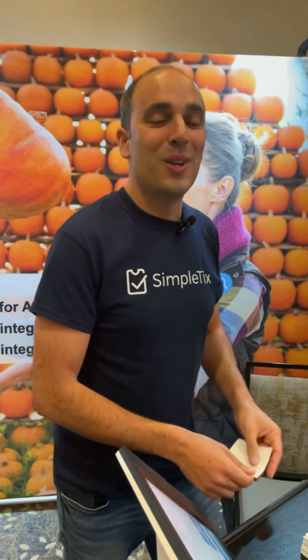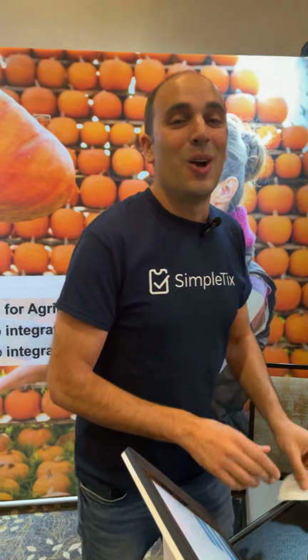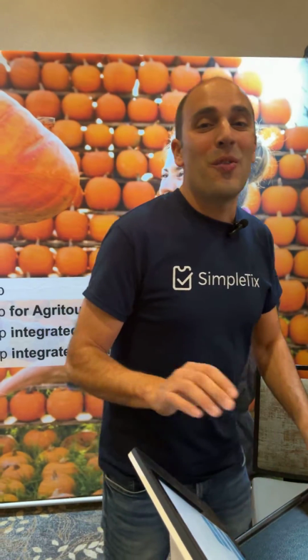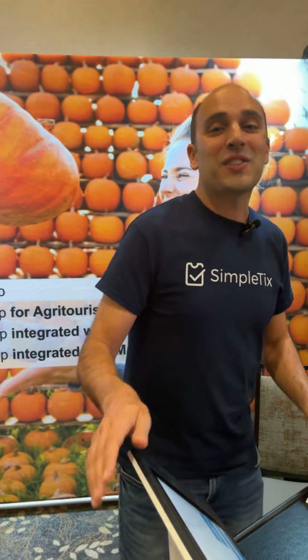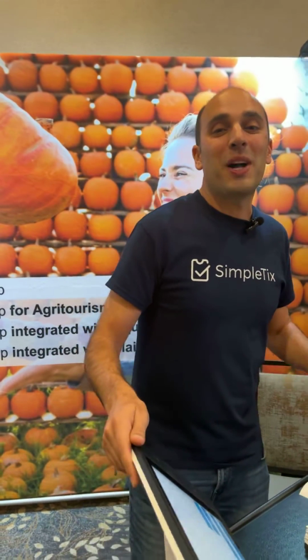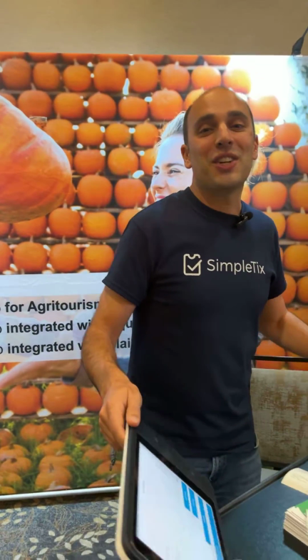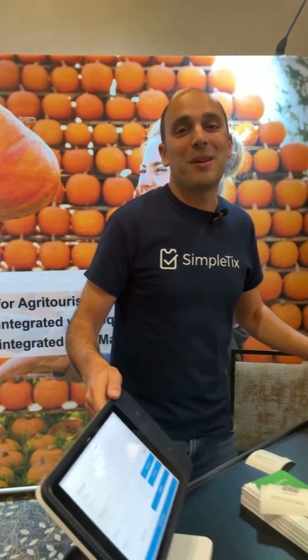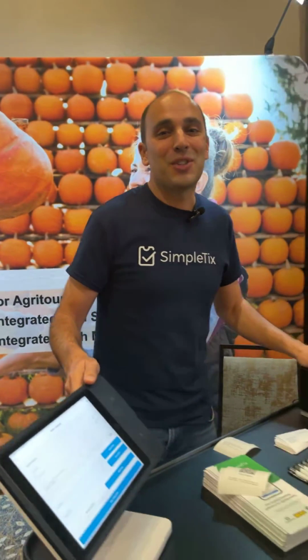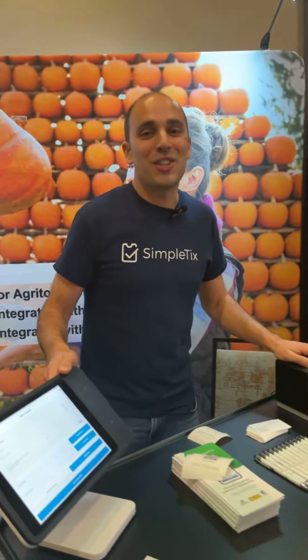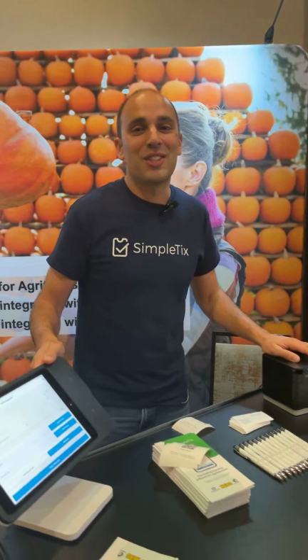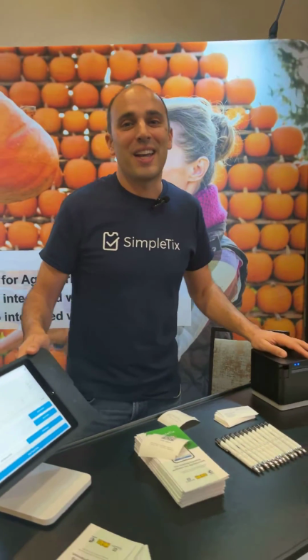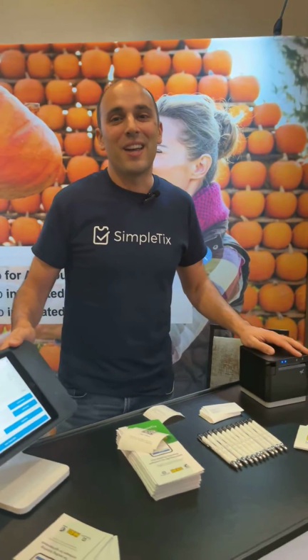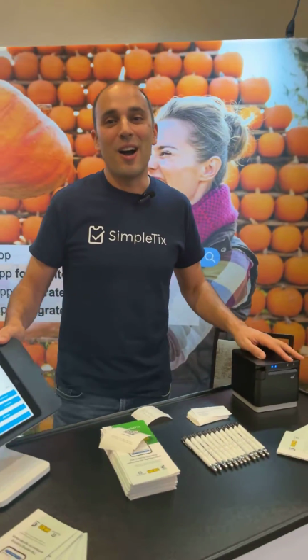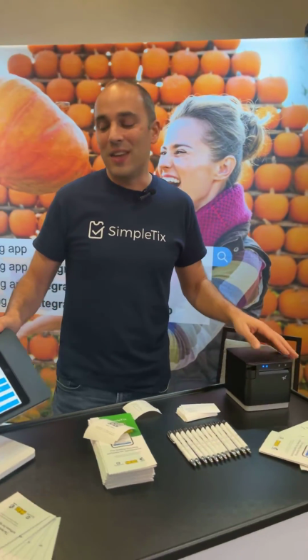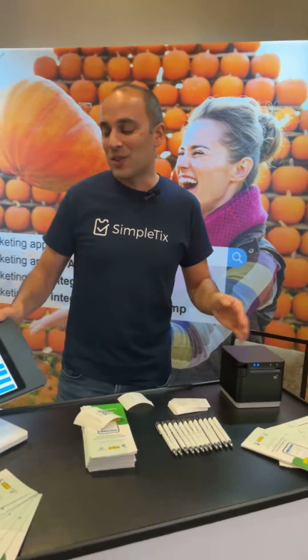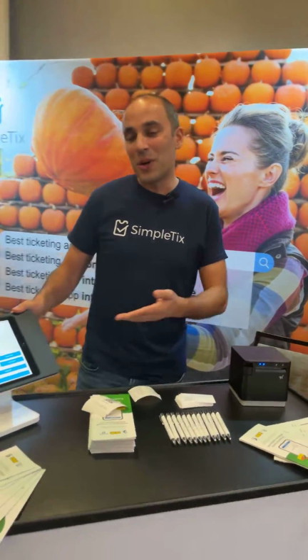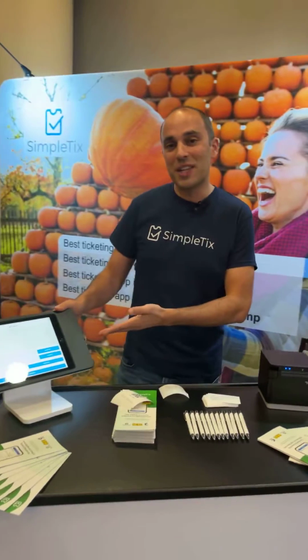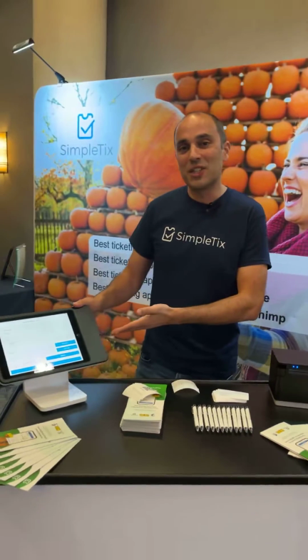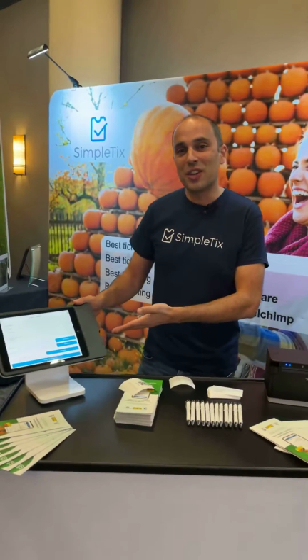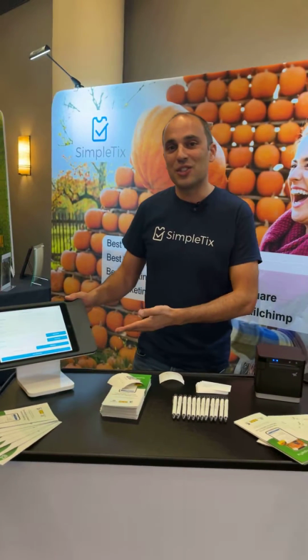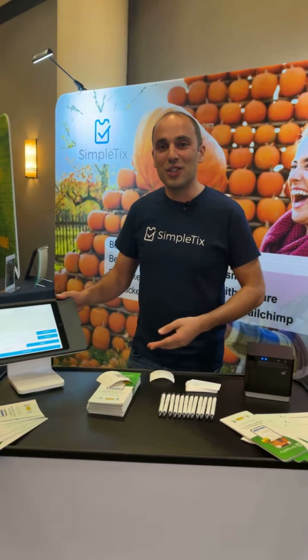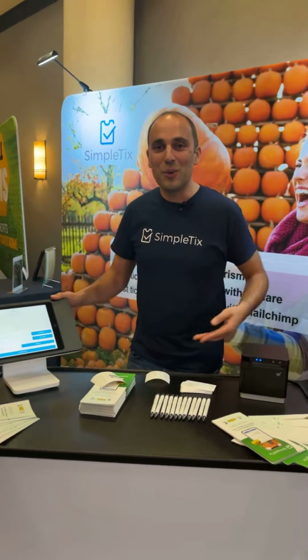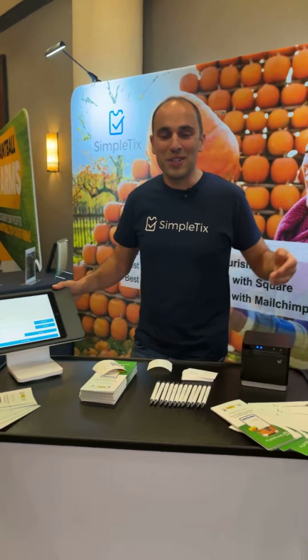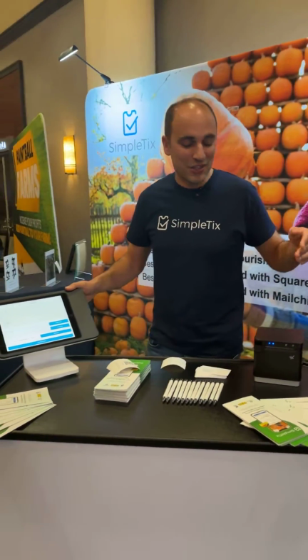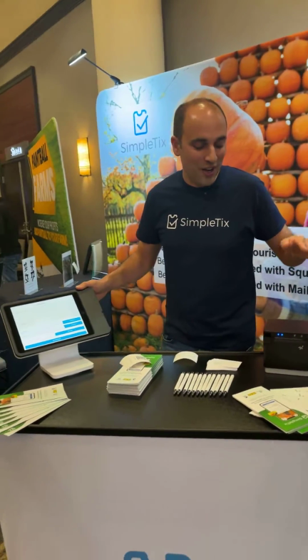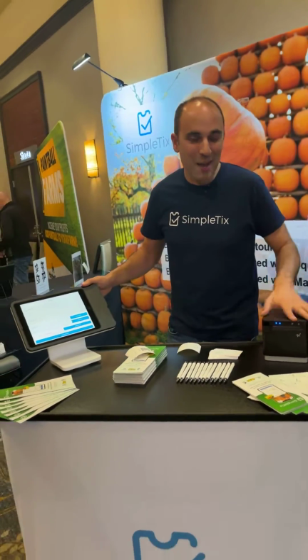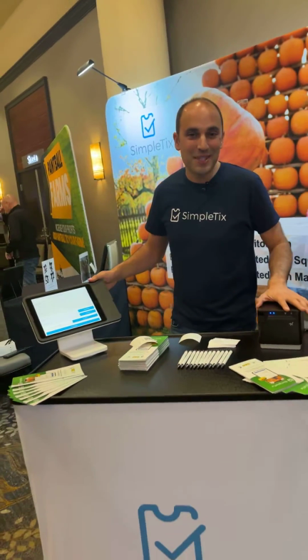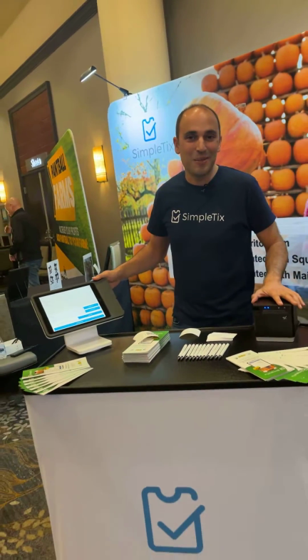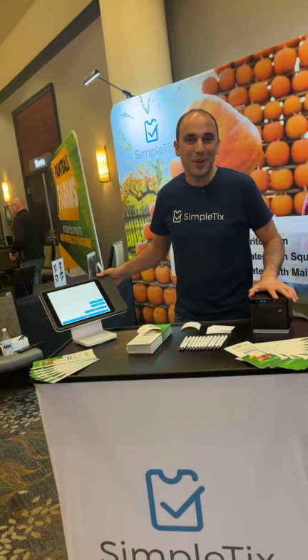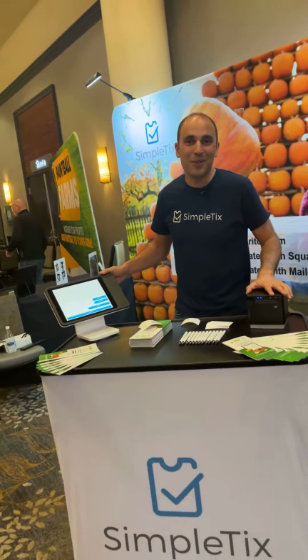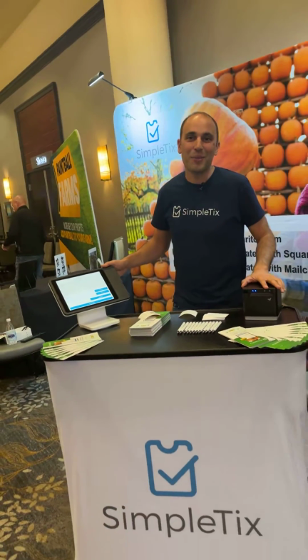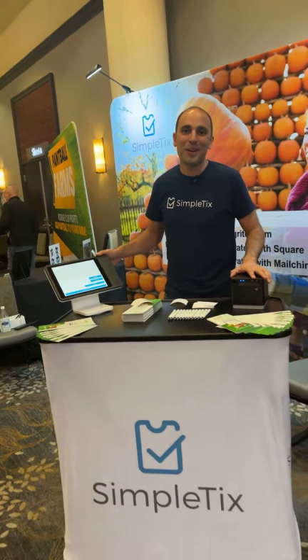Thanks for watching our demonstration today on the Square Stand Generation 2 with the Star MC Print 3 printer.